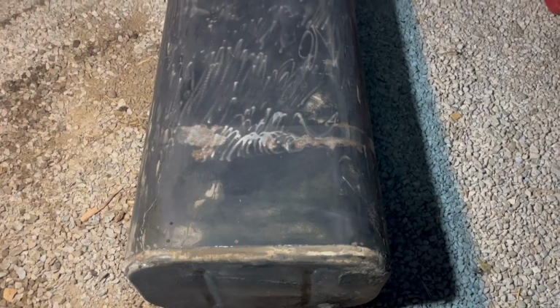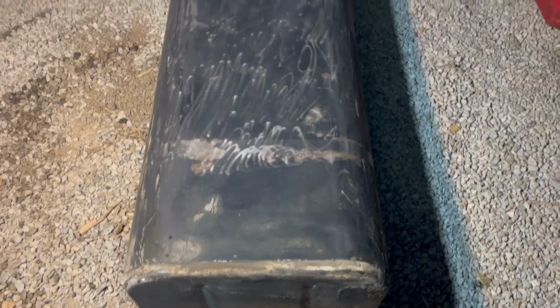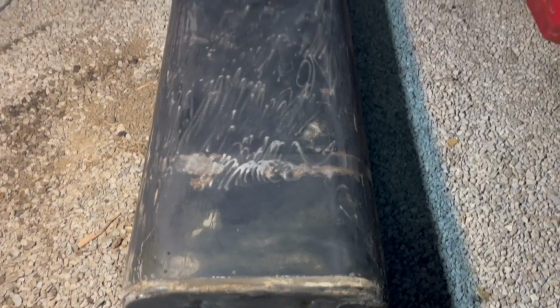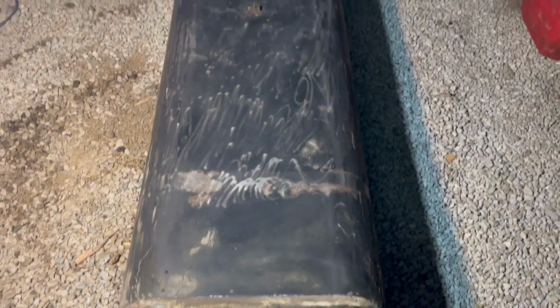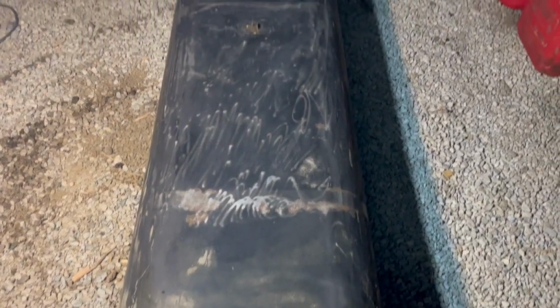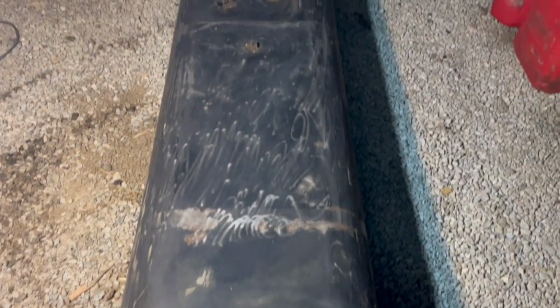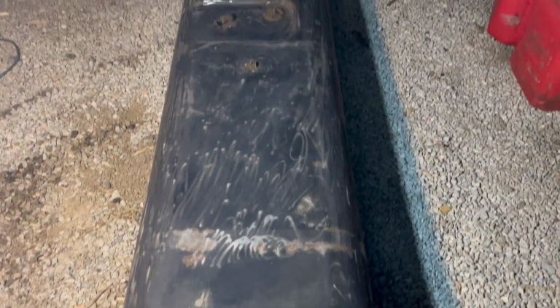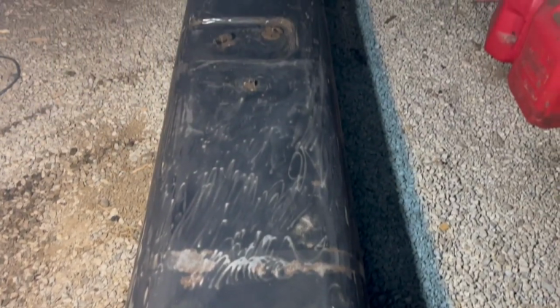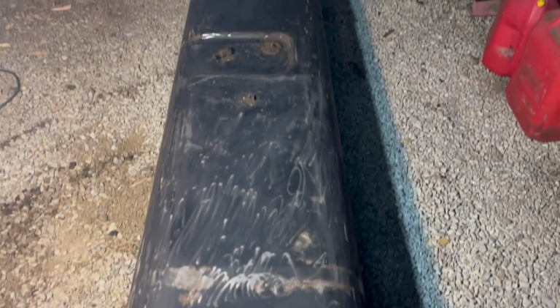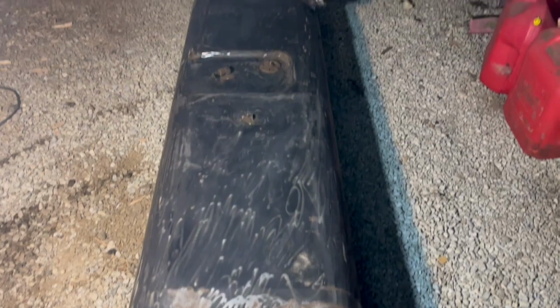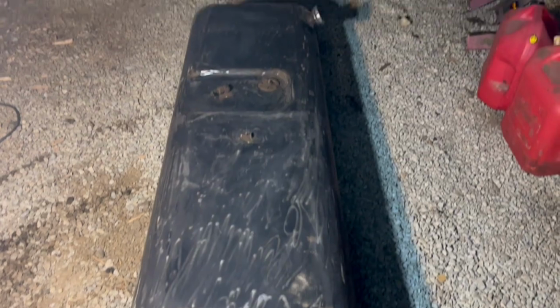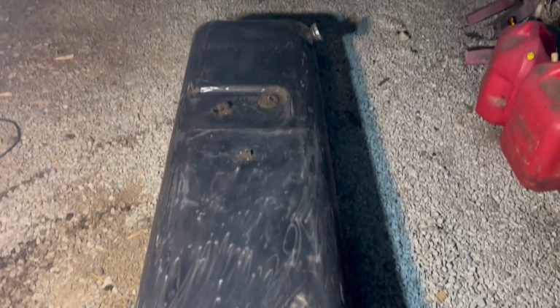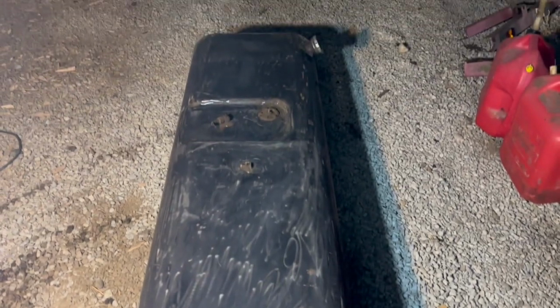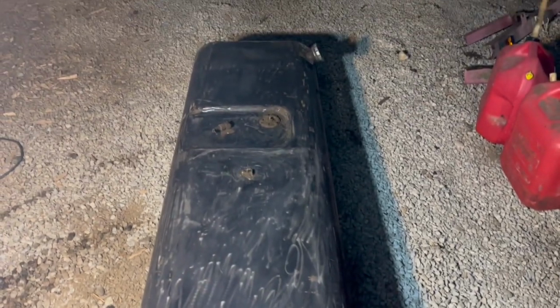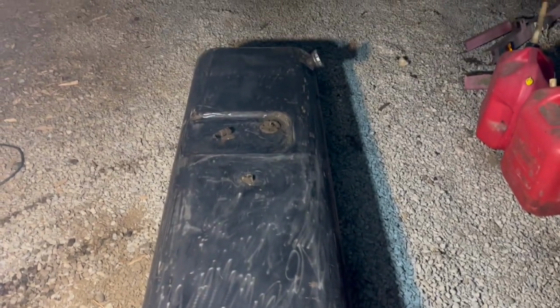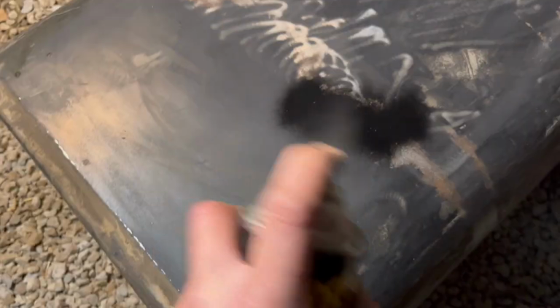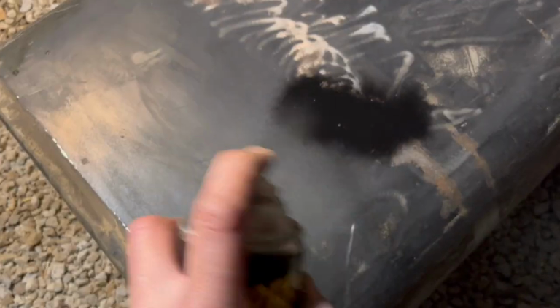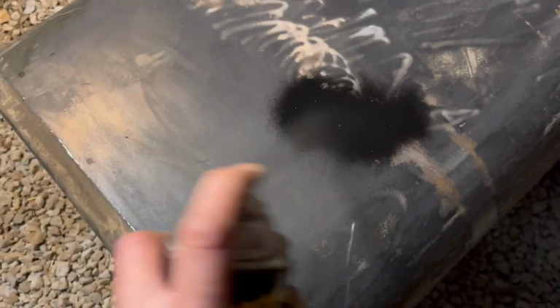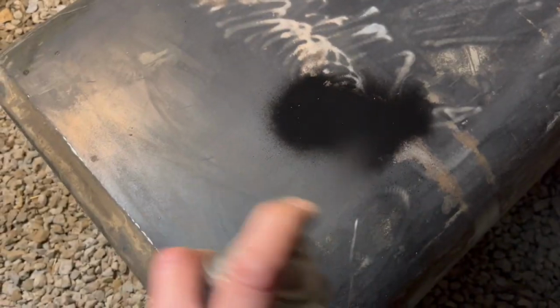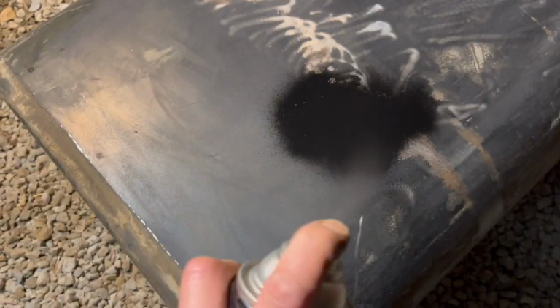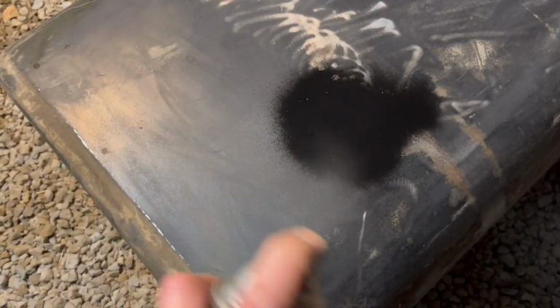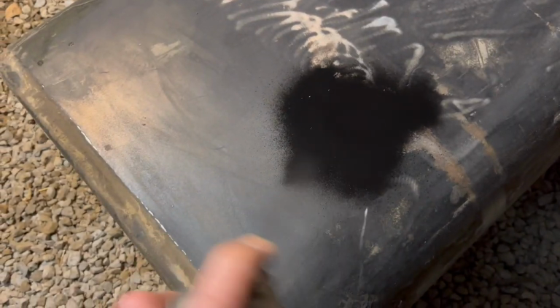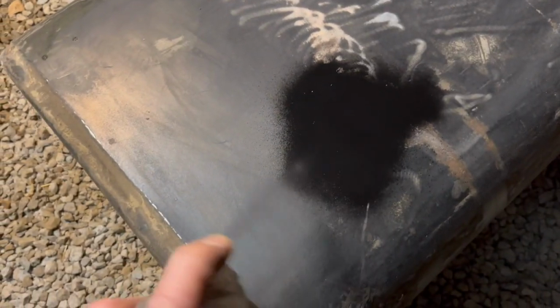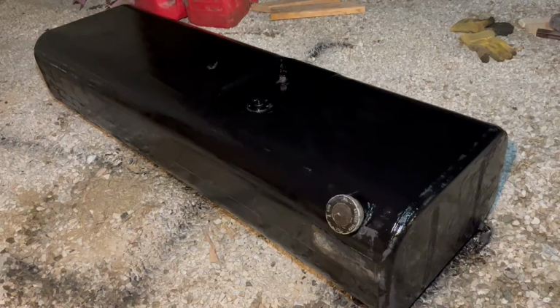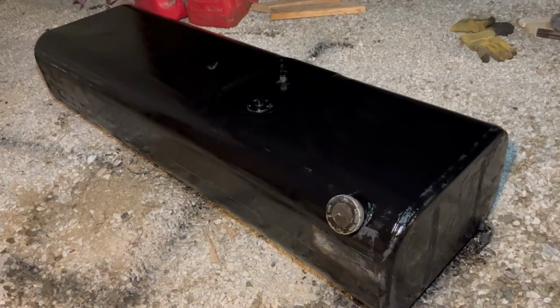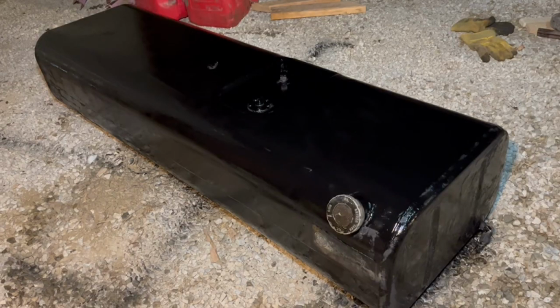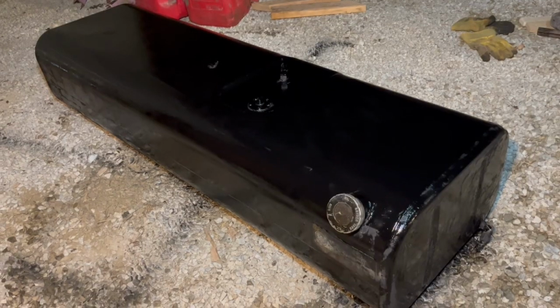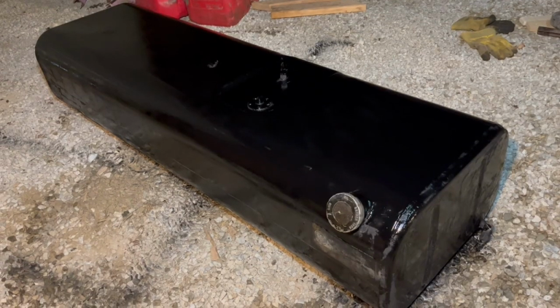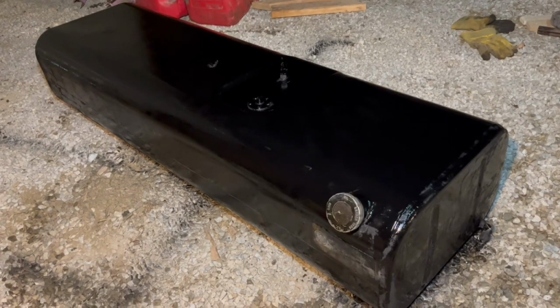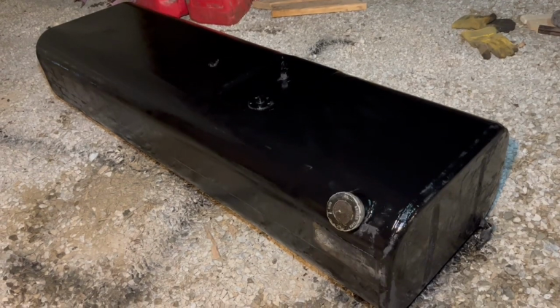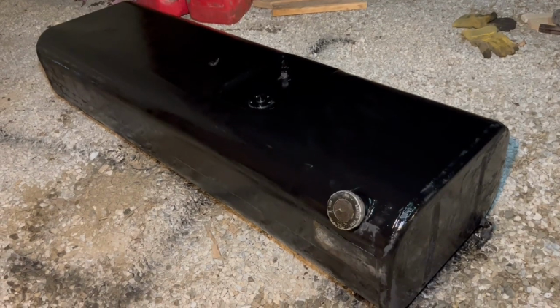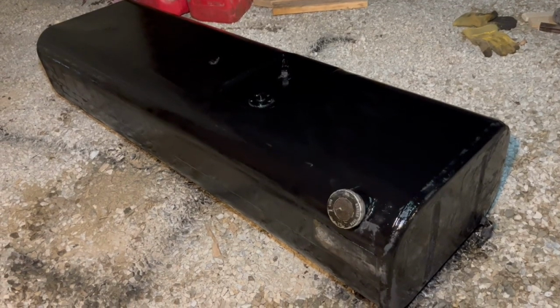Now we're ready for the tank, but I'll clean it up a little bit first. That's a lot better, and now we'll paint it. That's a pretty nice looking tank.